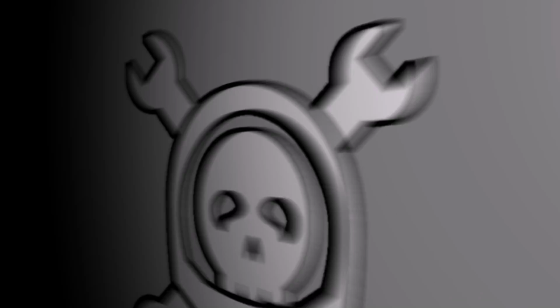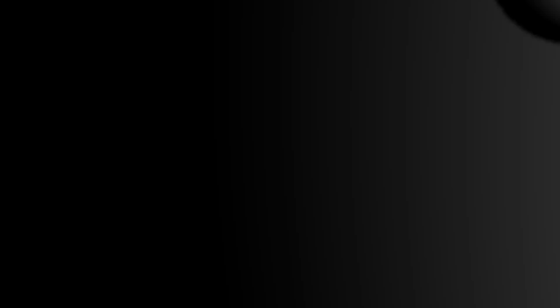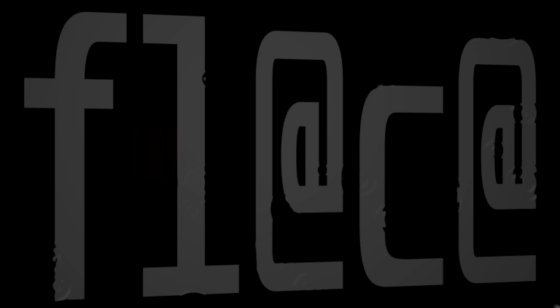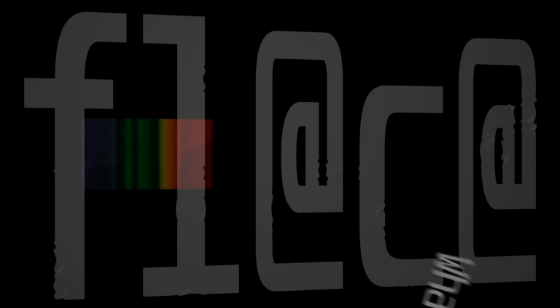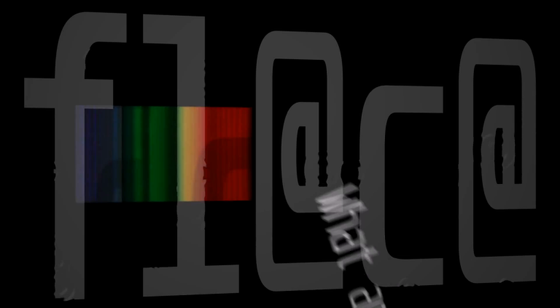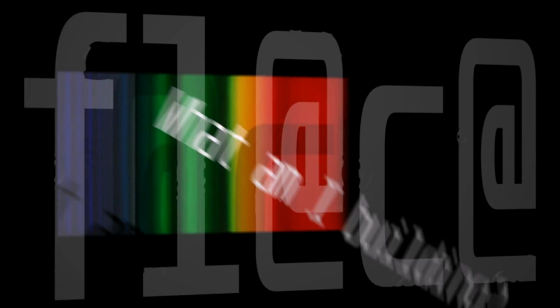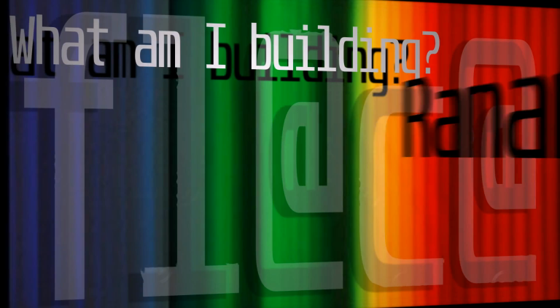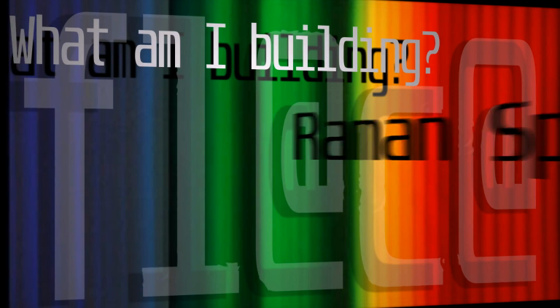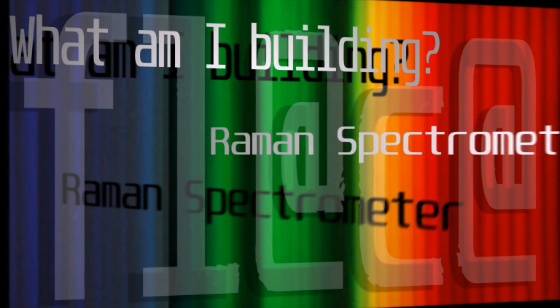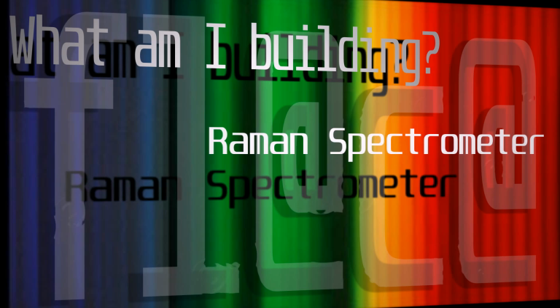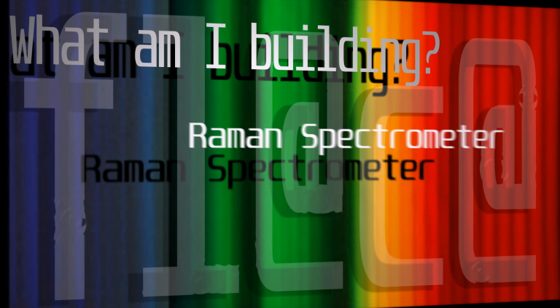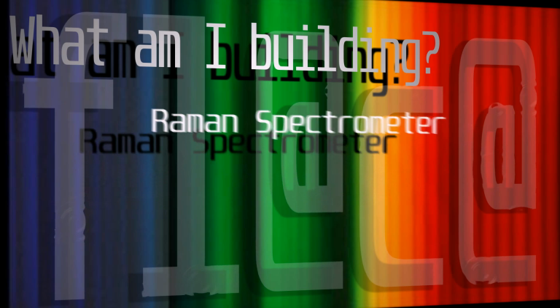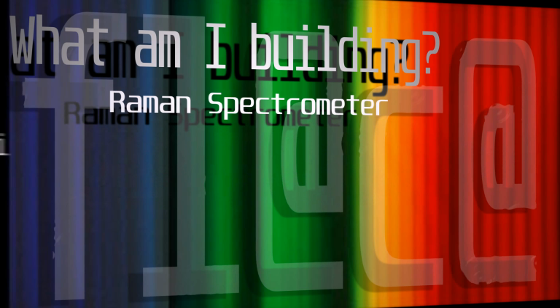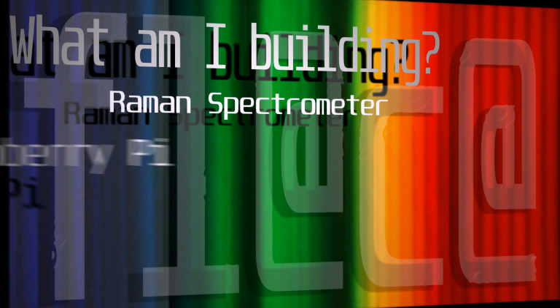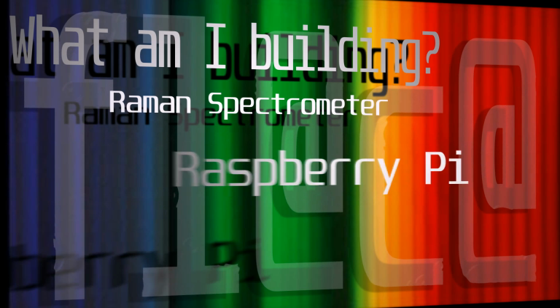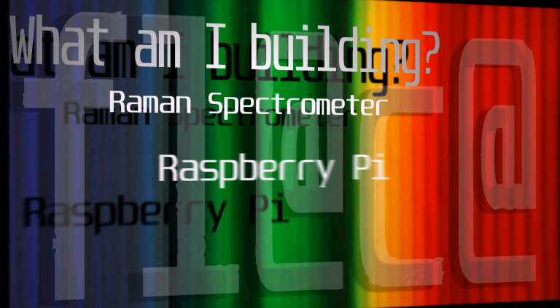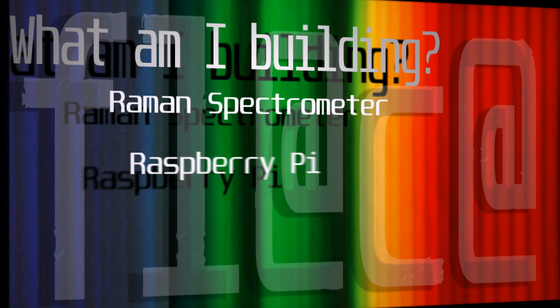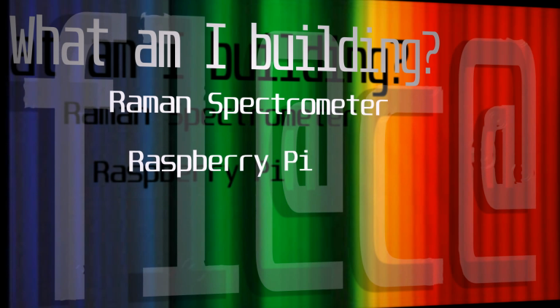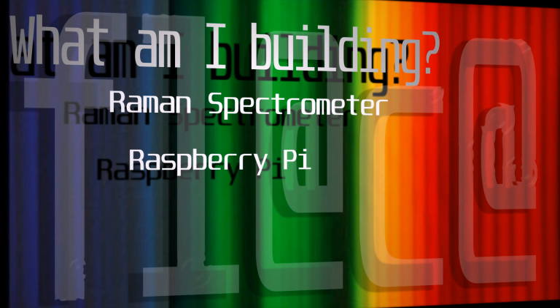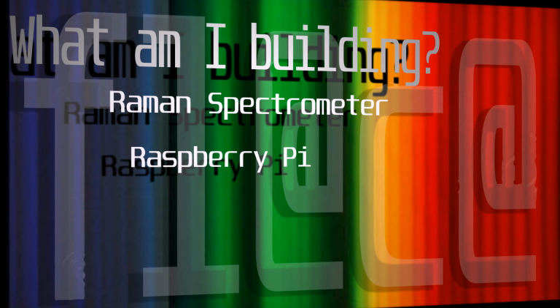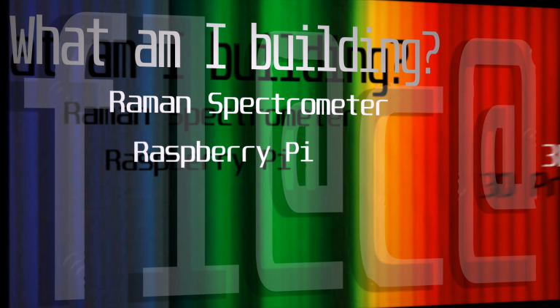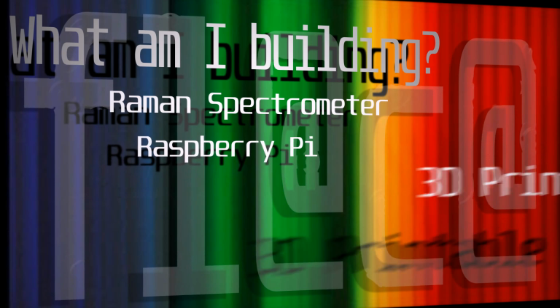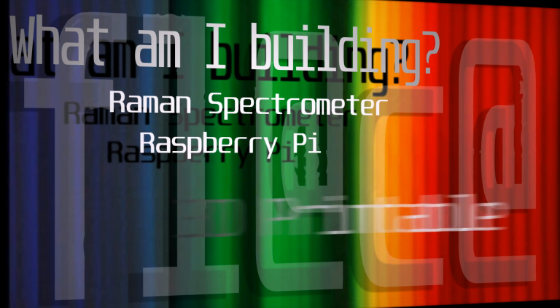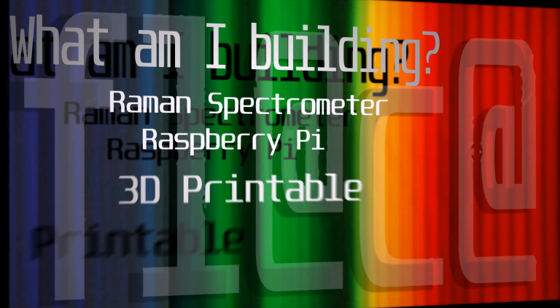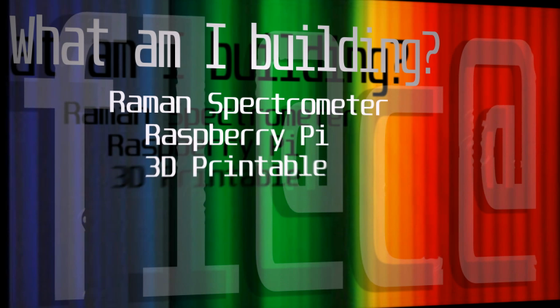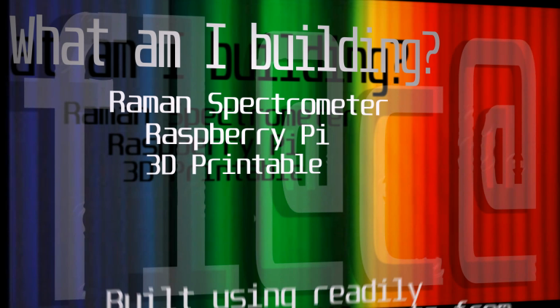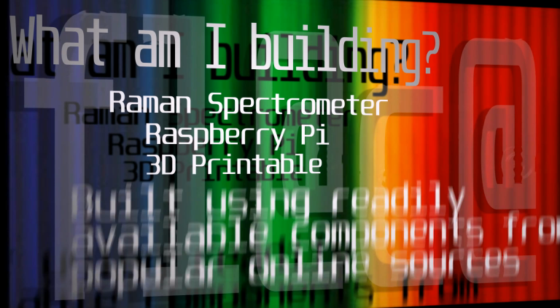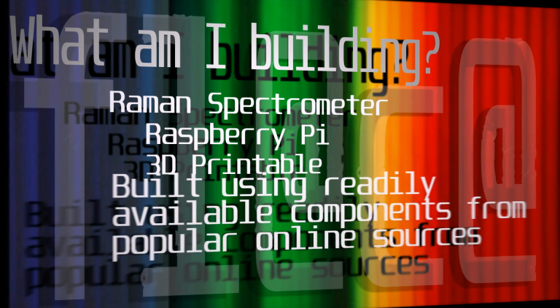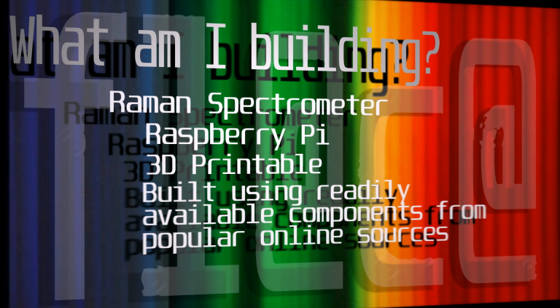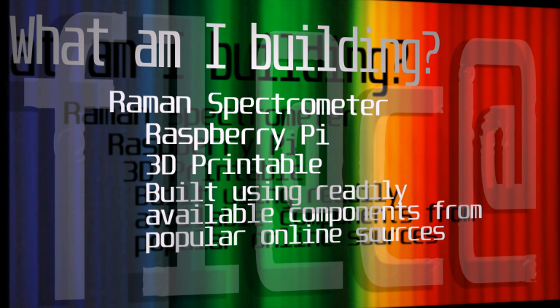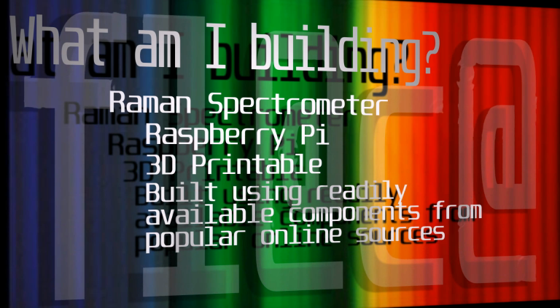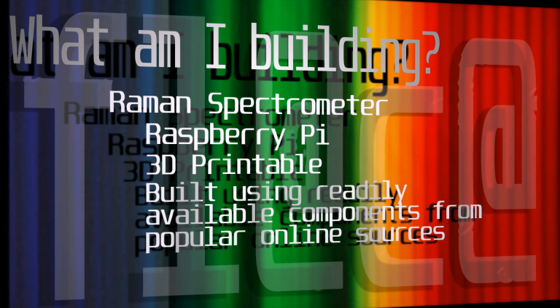I am building a Raman spectrometer based on a Raspberry Pi. It is 3D printable and built using readily available components from popular online sources.